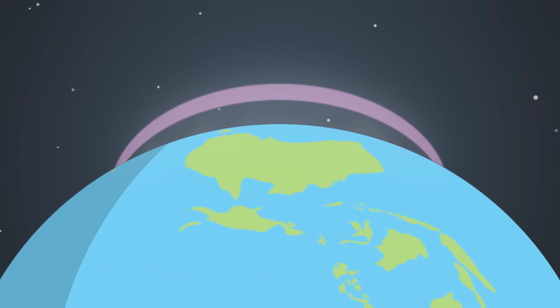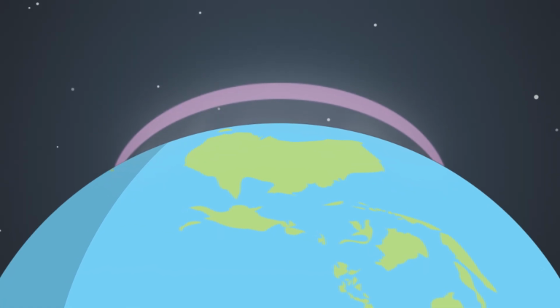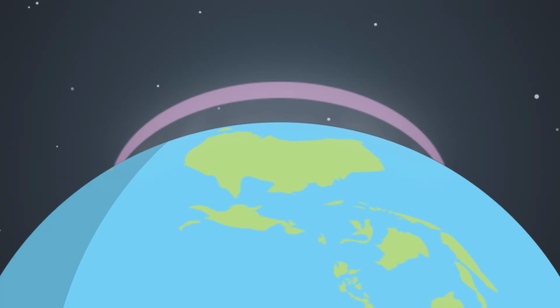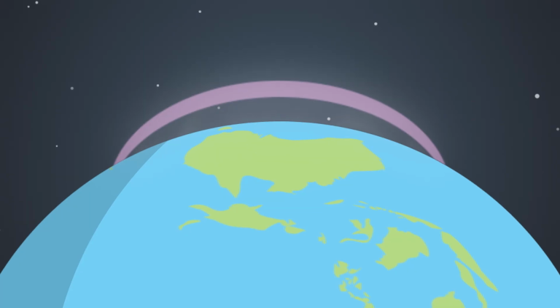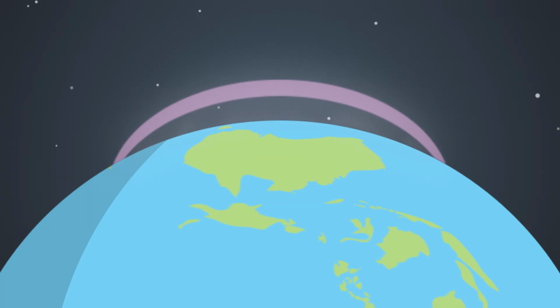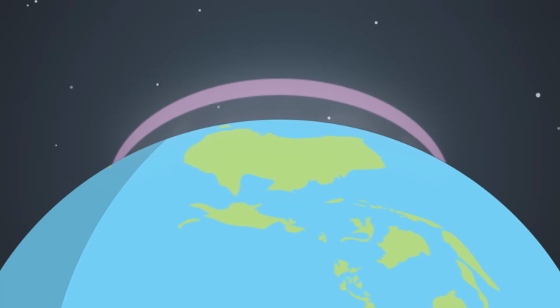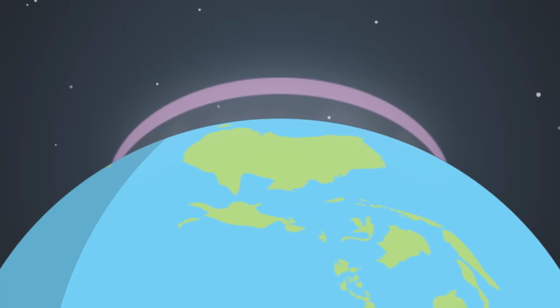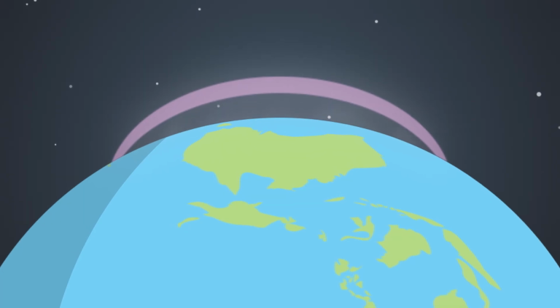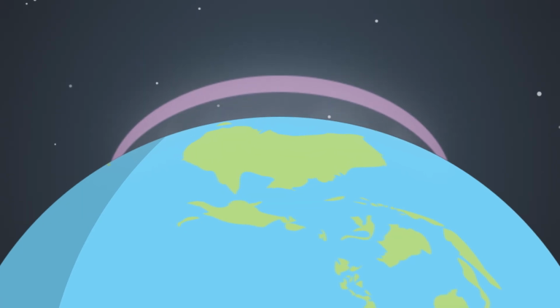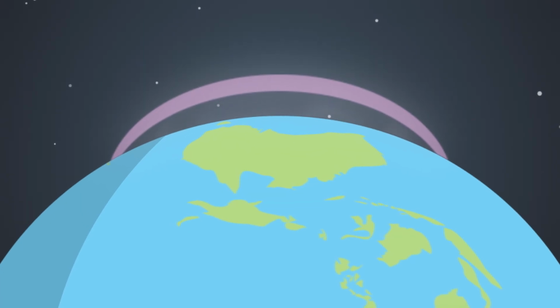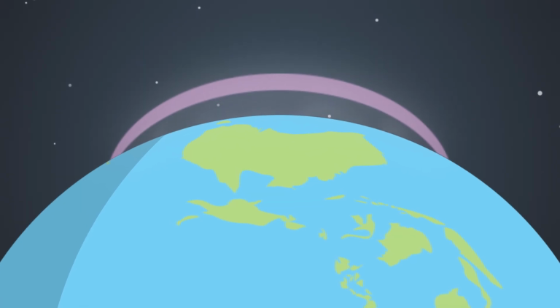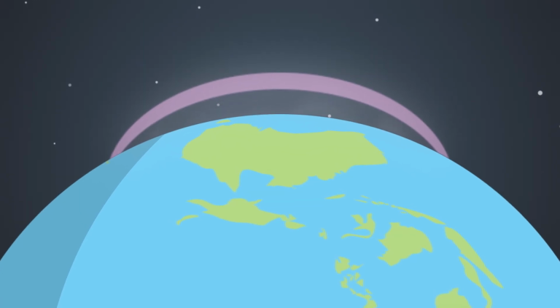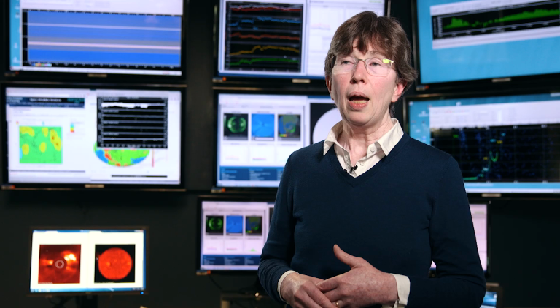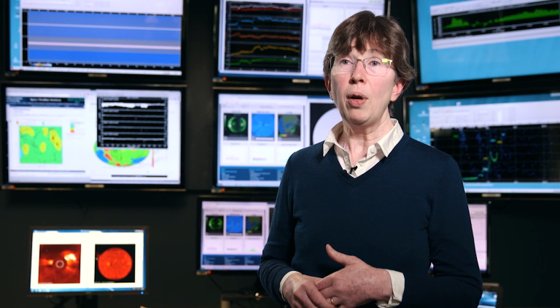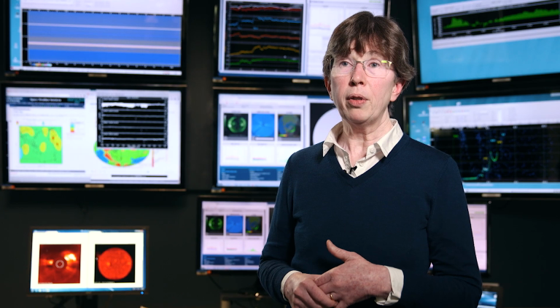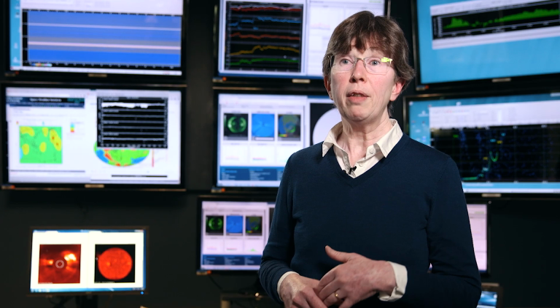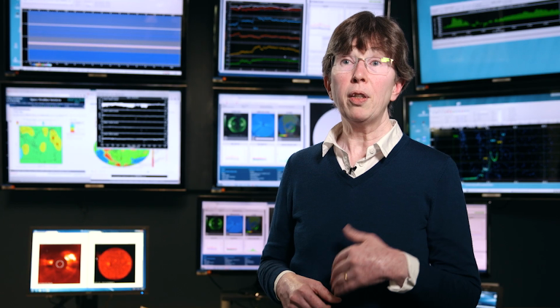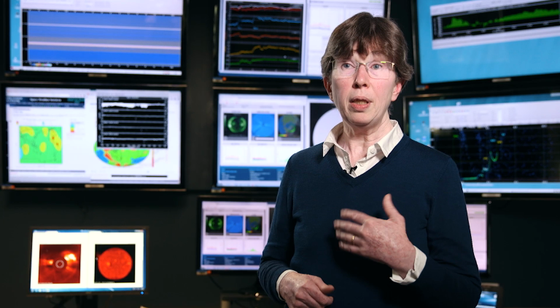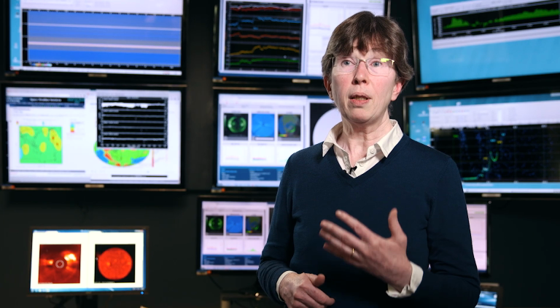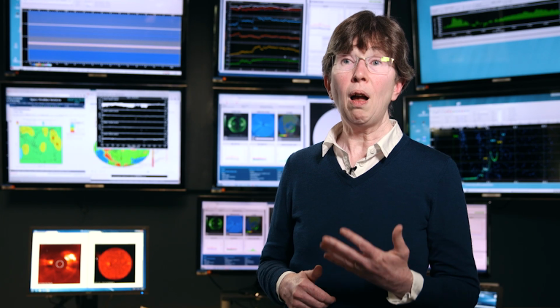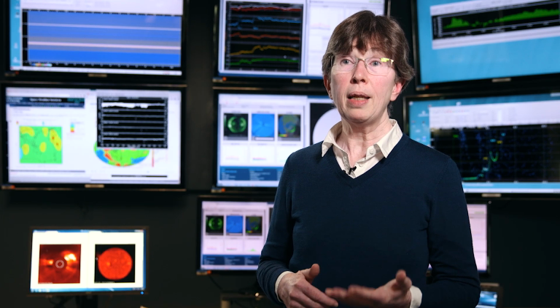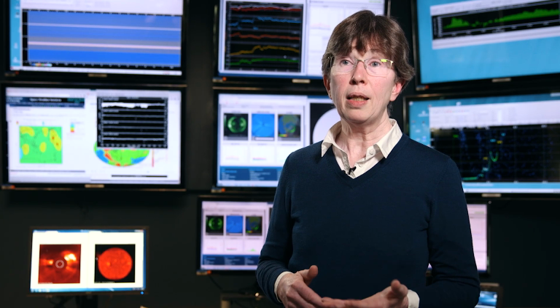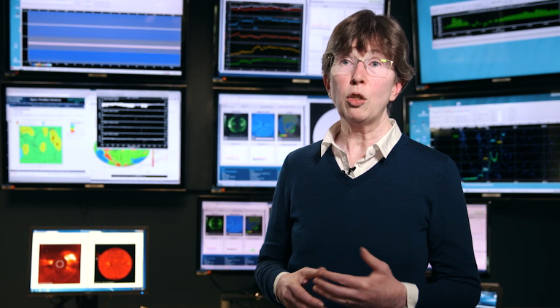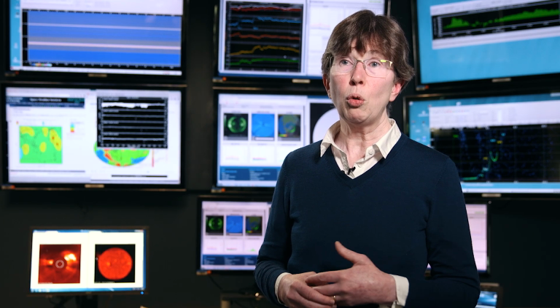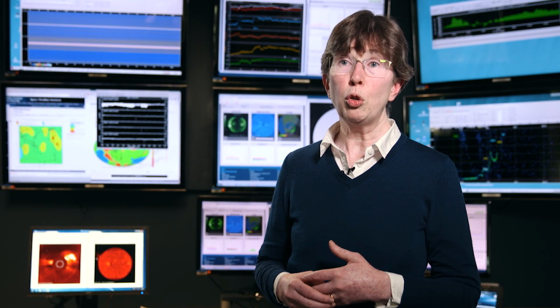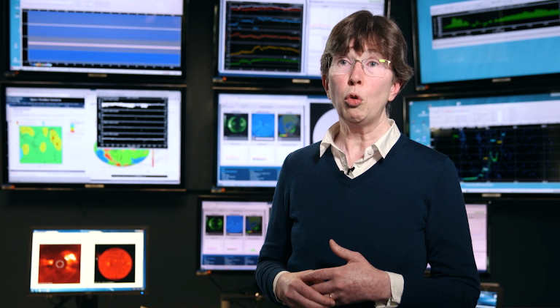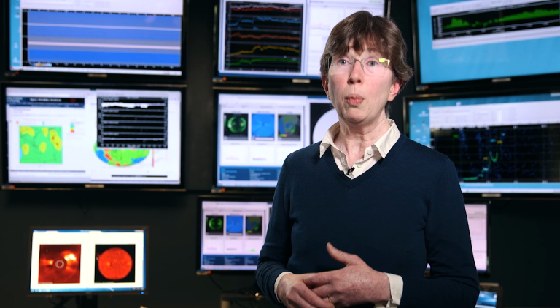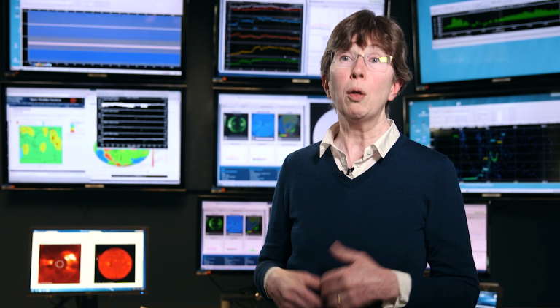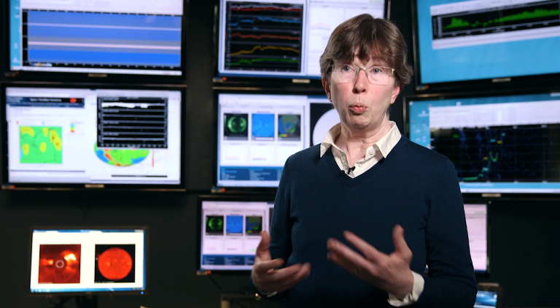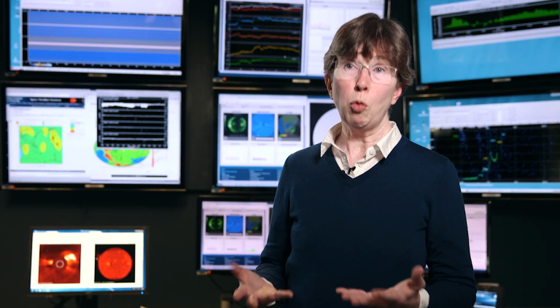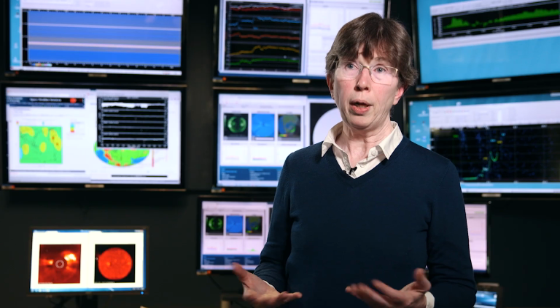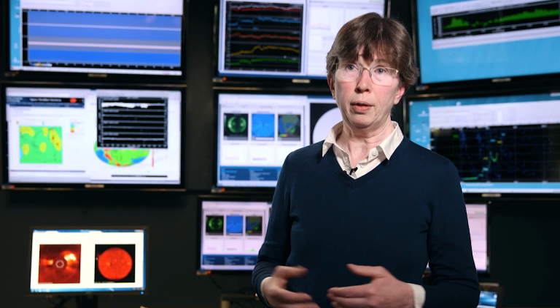Less colour is seen by the naked eye. The lights tend to be shades of grey. However, if there is a high intense solar storm, there will be more colour.